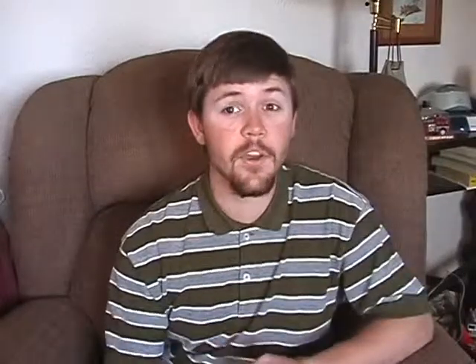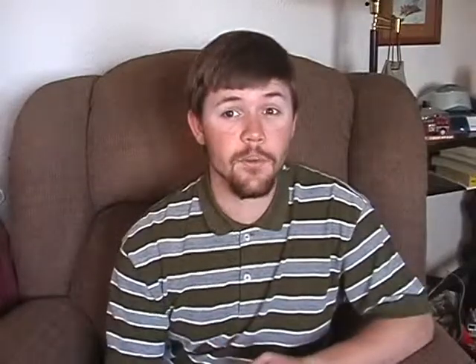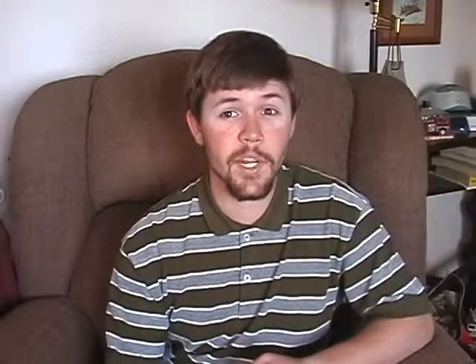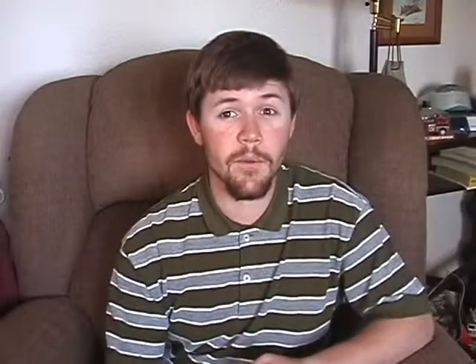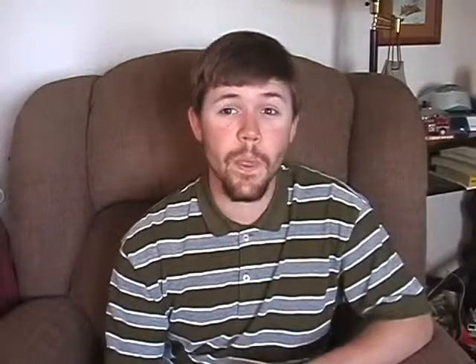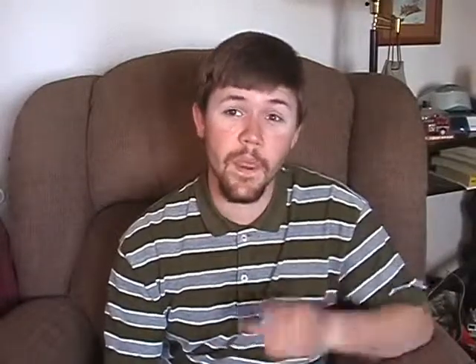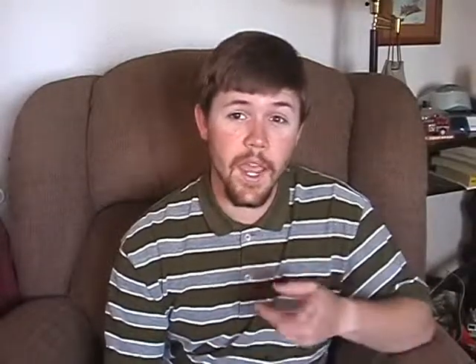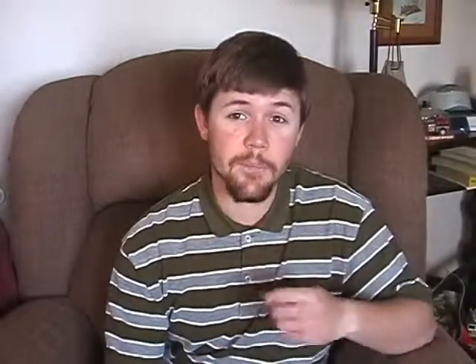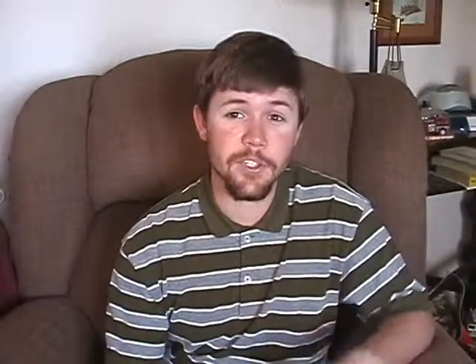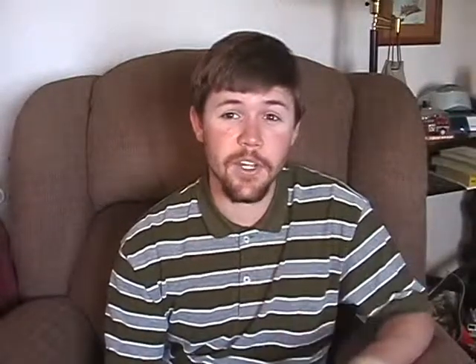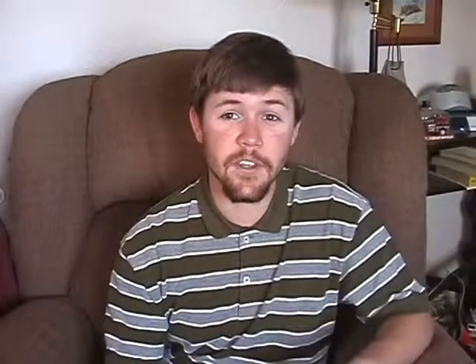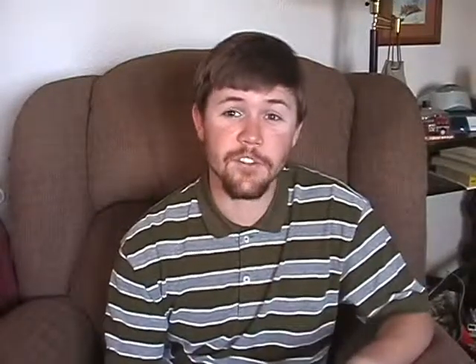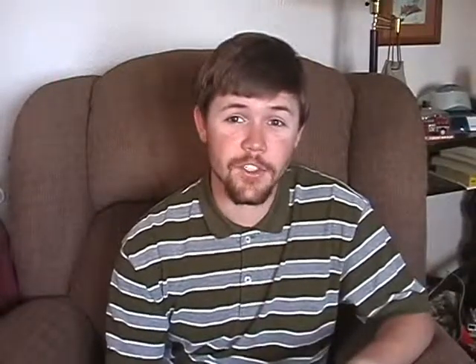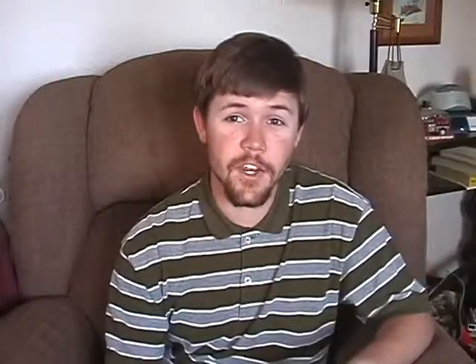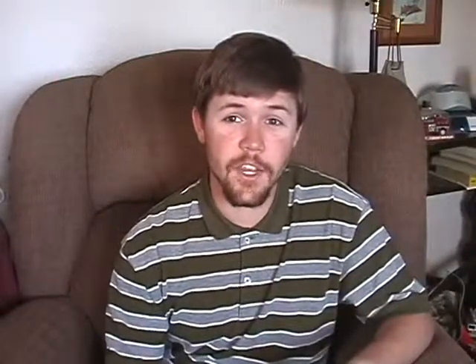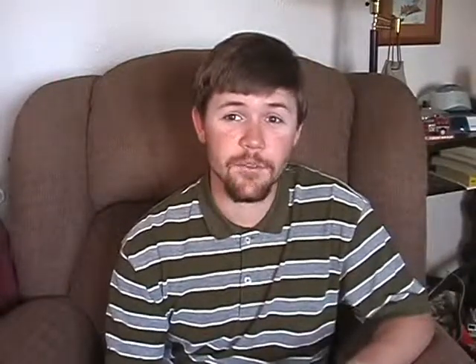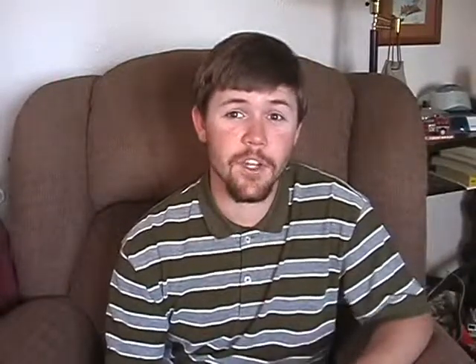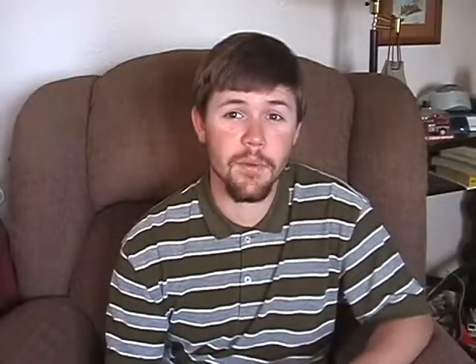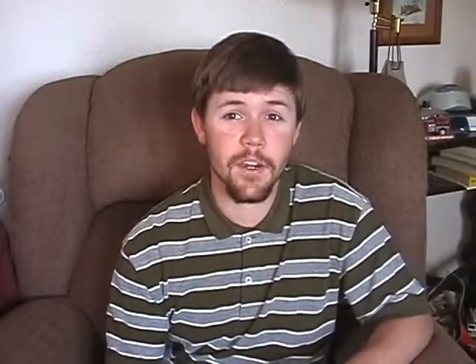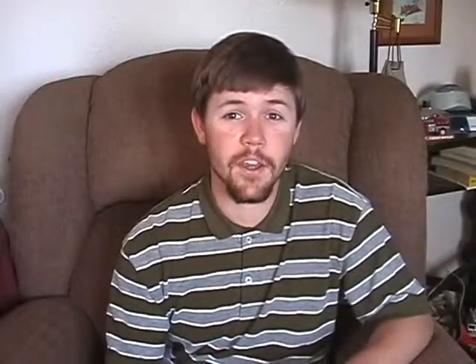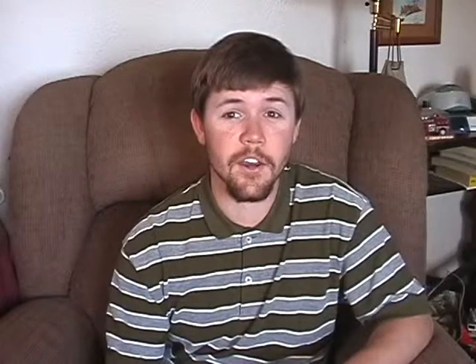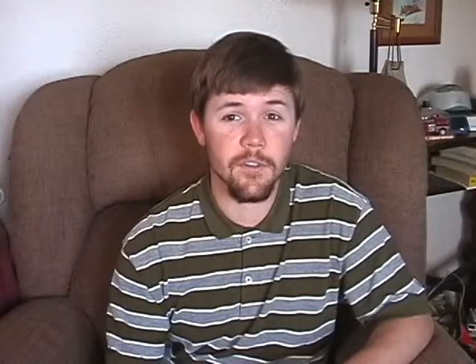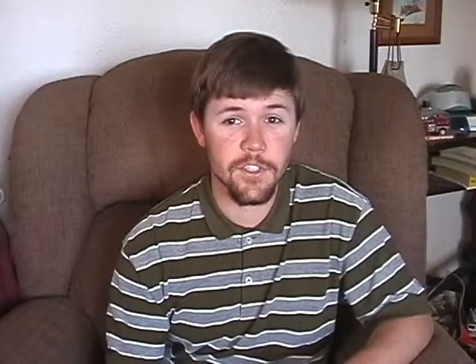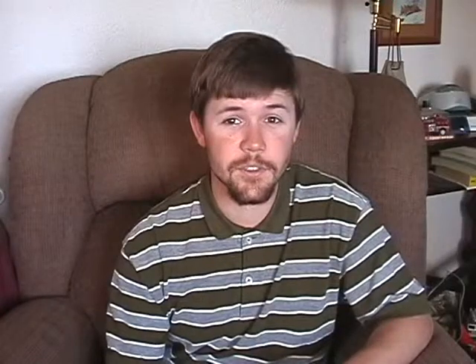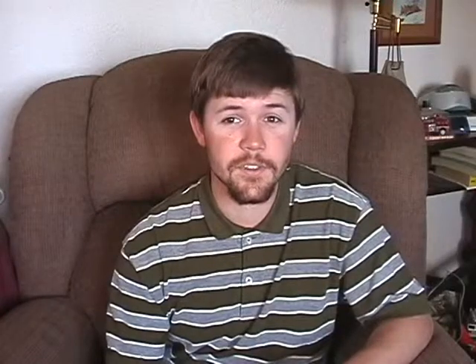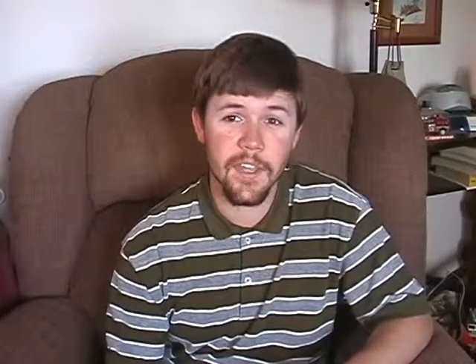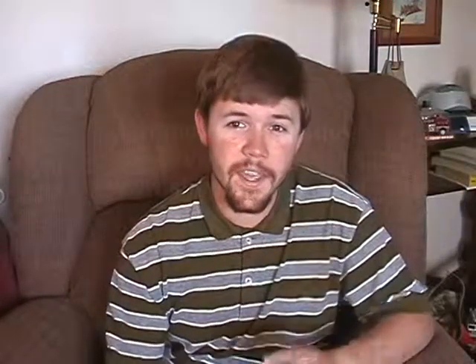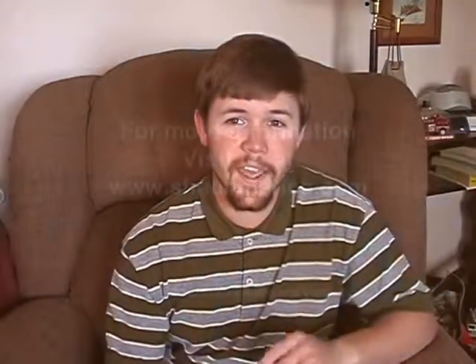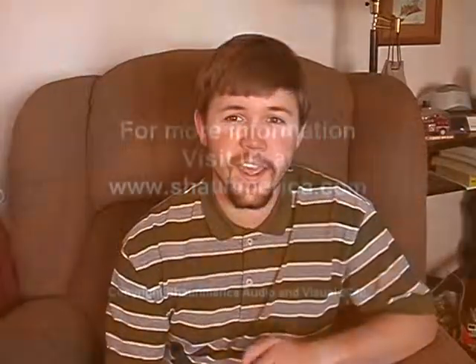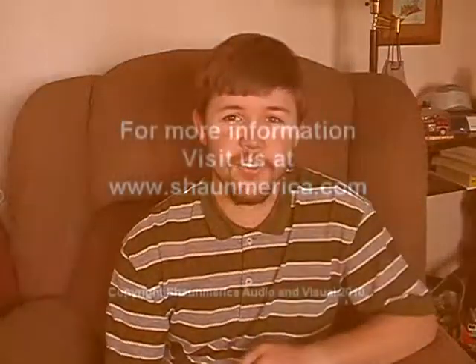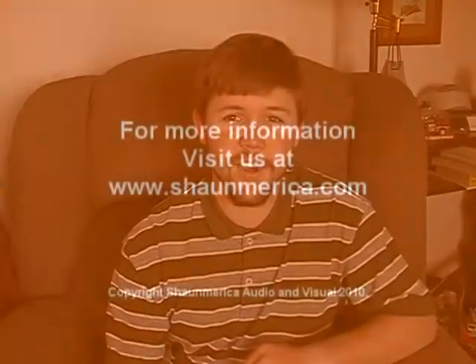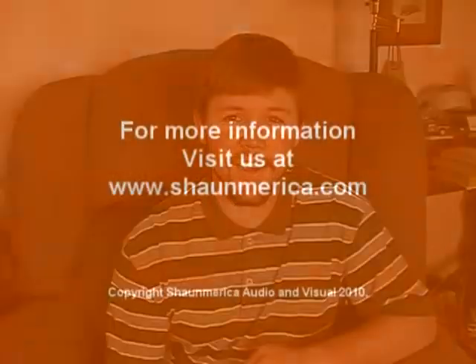Anyhow, happy shooting. This is Sean Hayes with Sean America Audio and Visual. Have a great day.